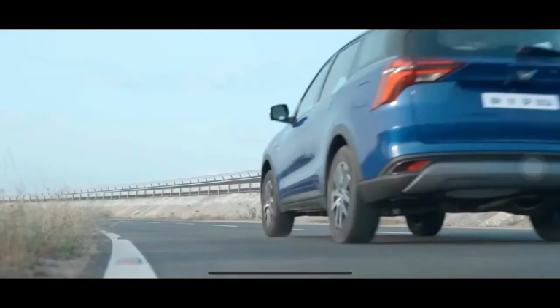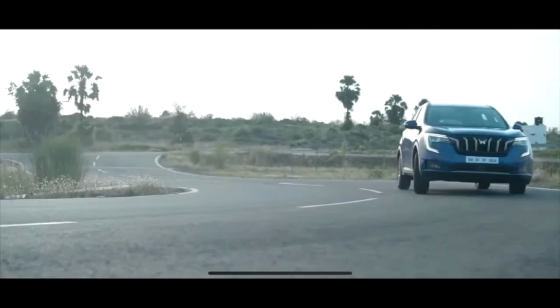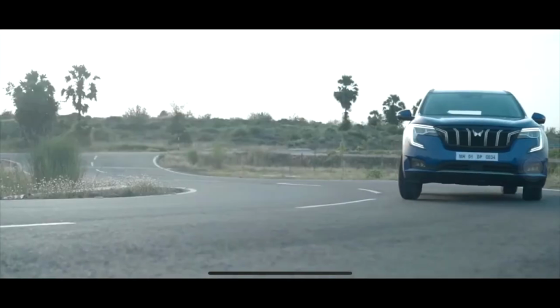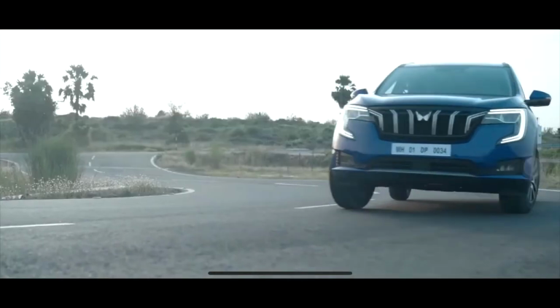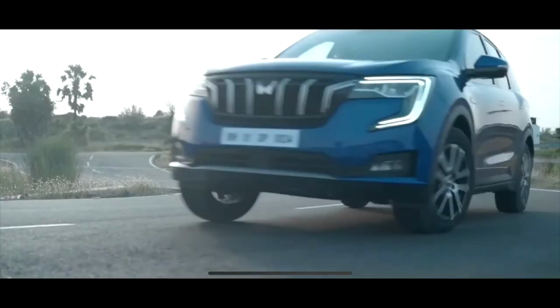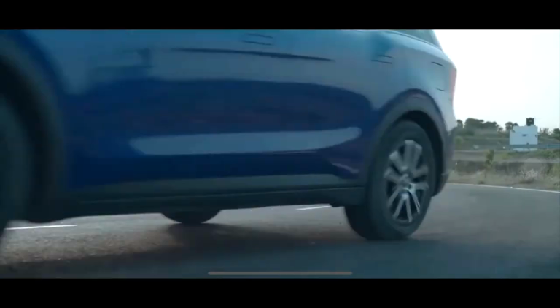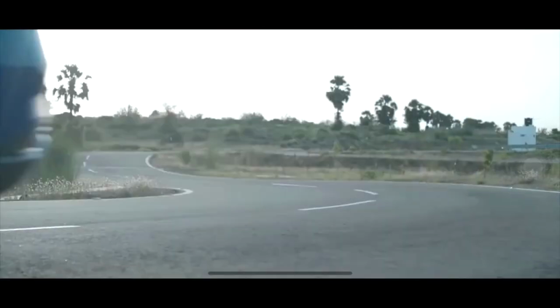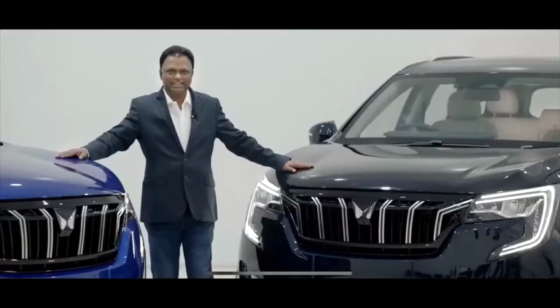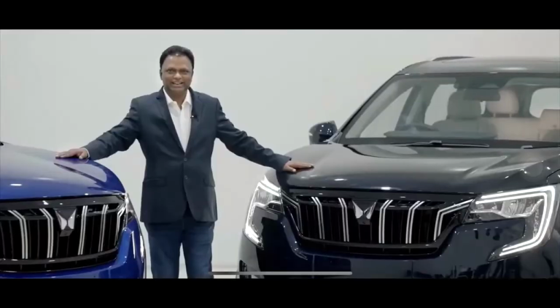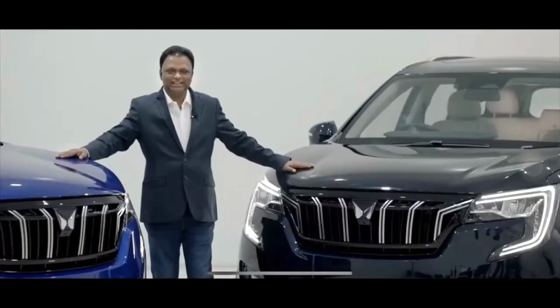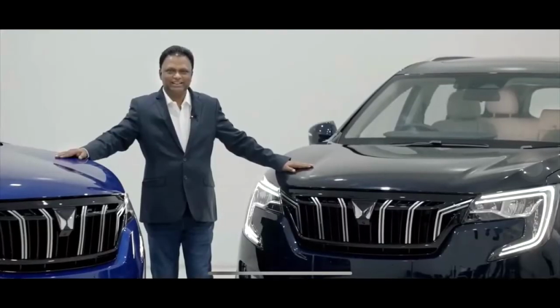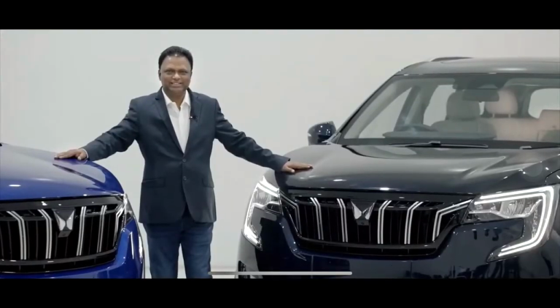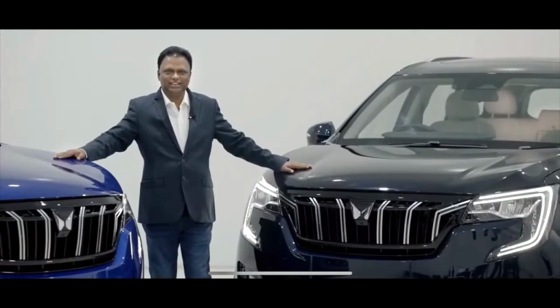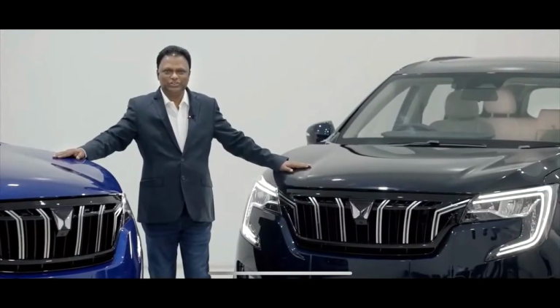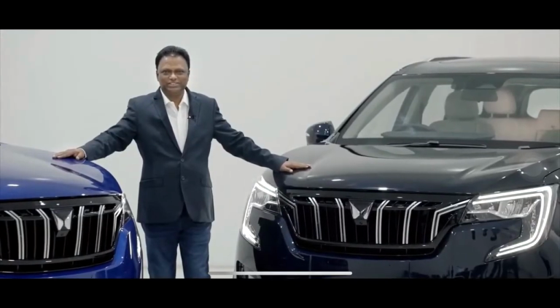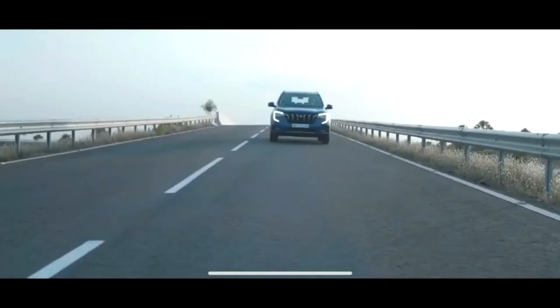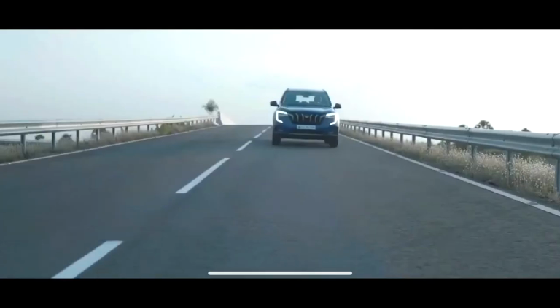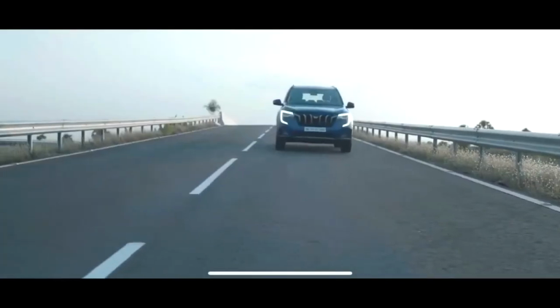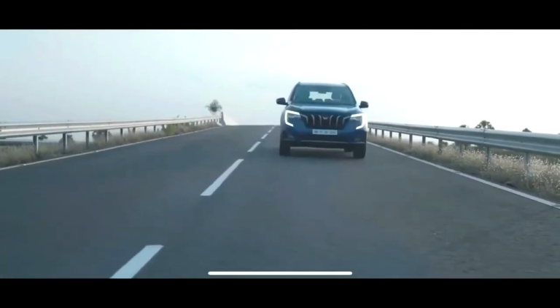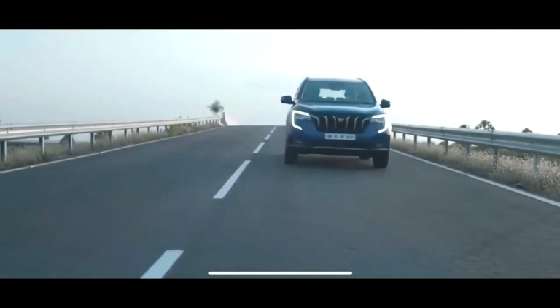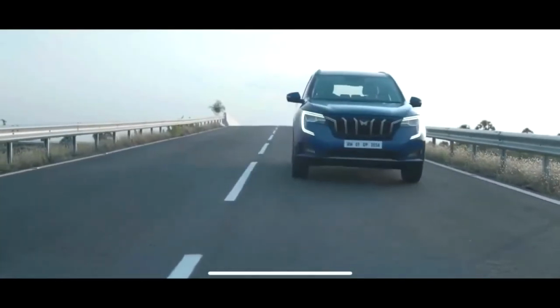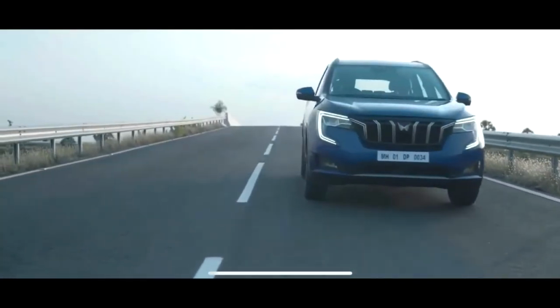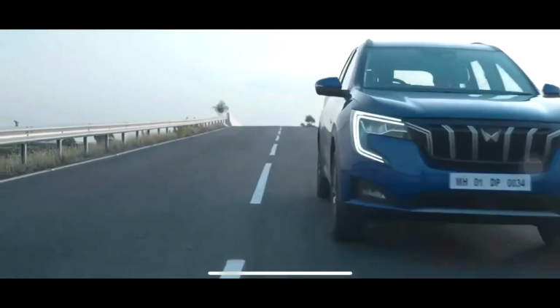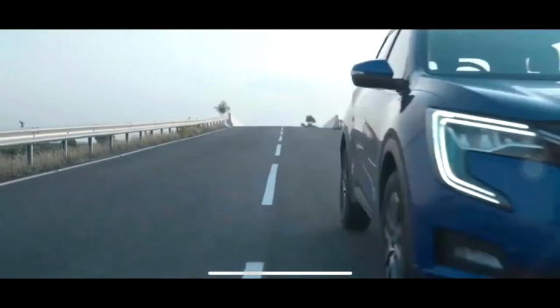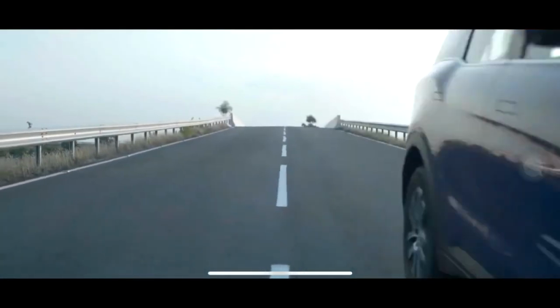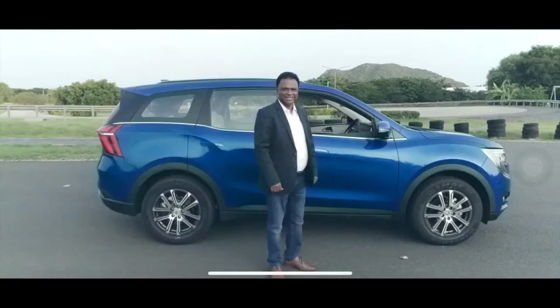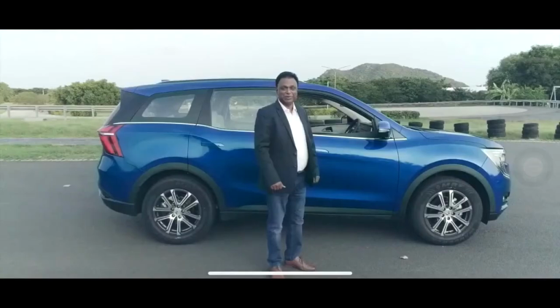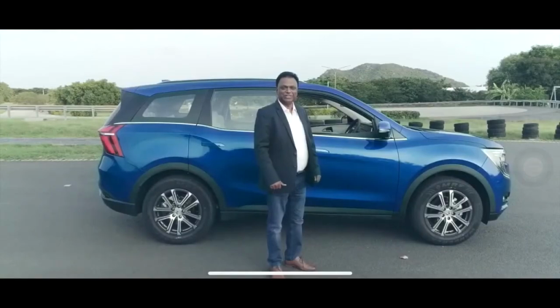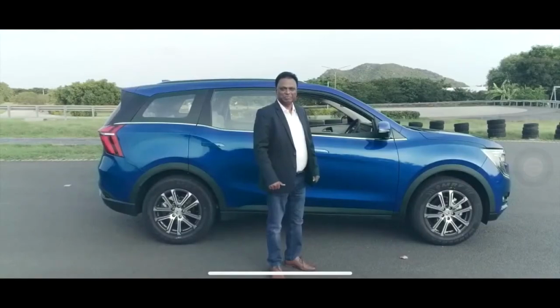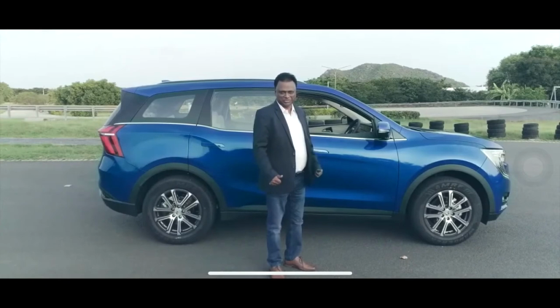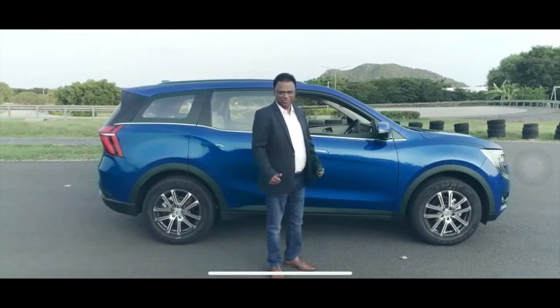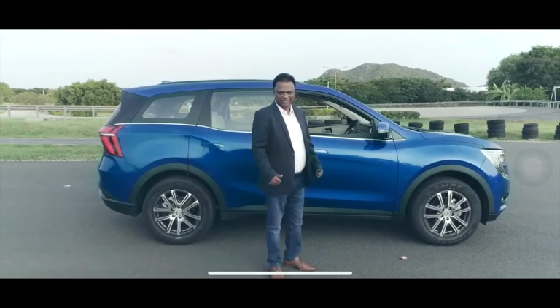The XUV 700 has a clear mission: it unconditionally unites driving dynamics and safety. Explore the impossible.